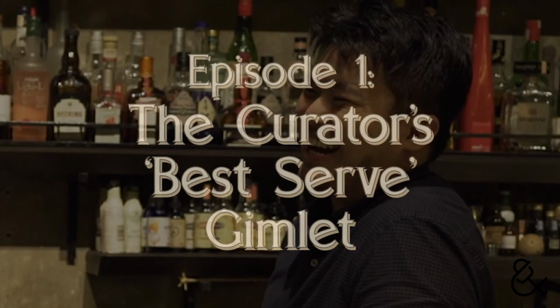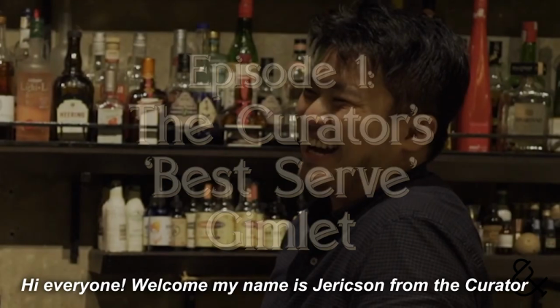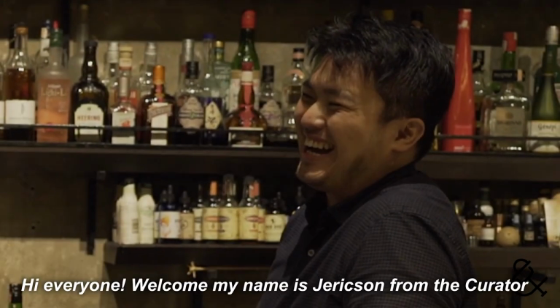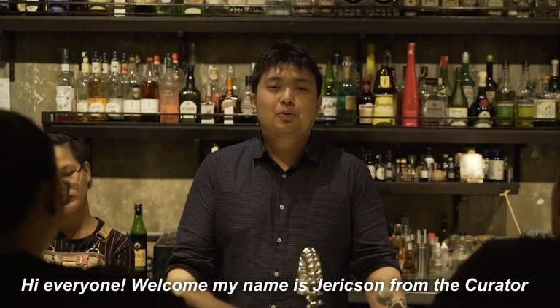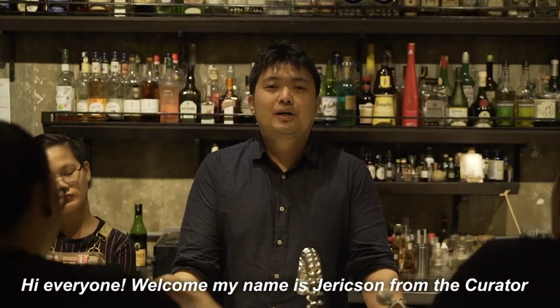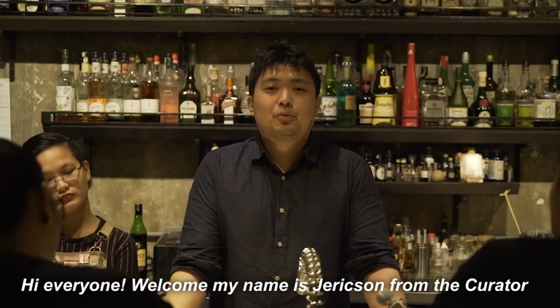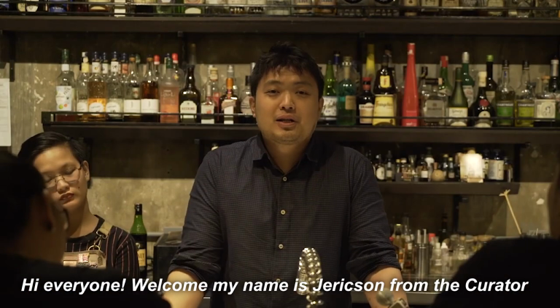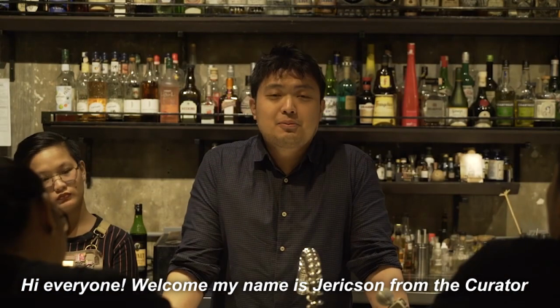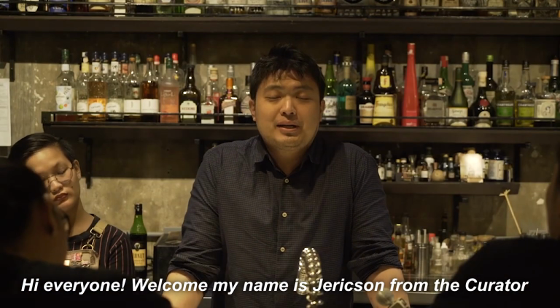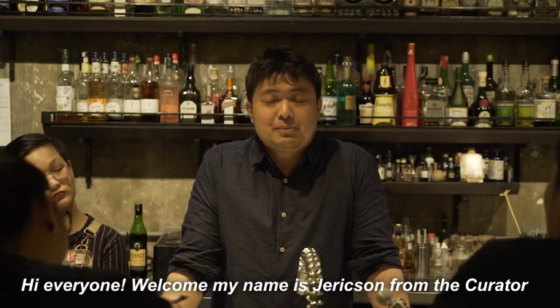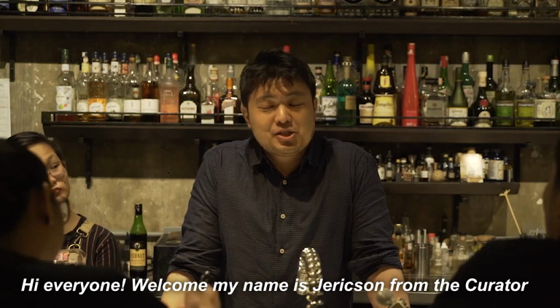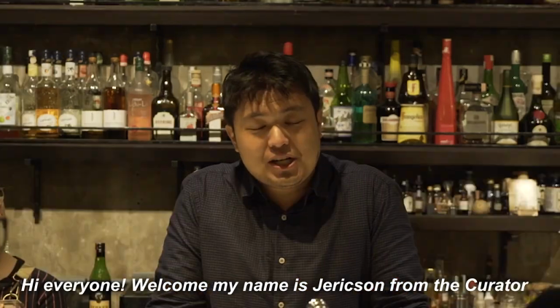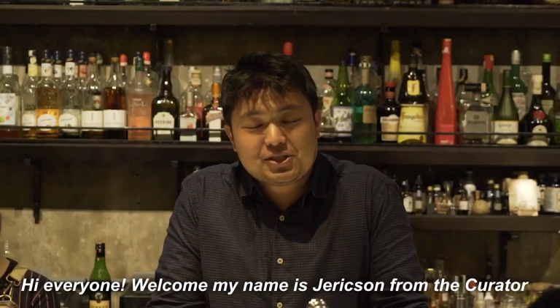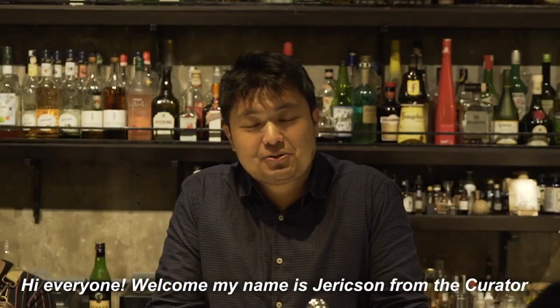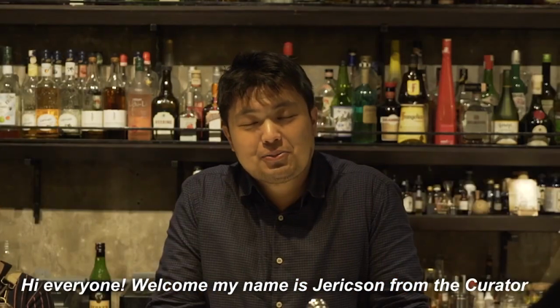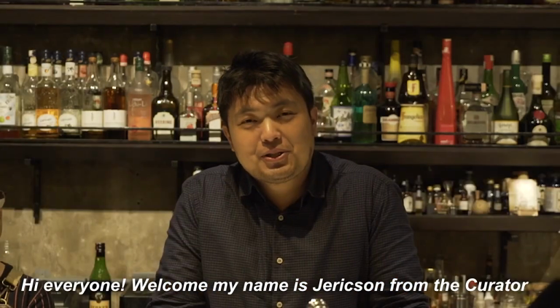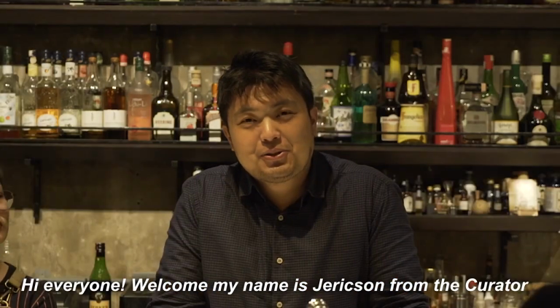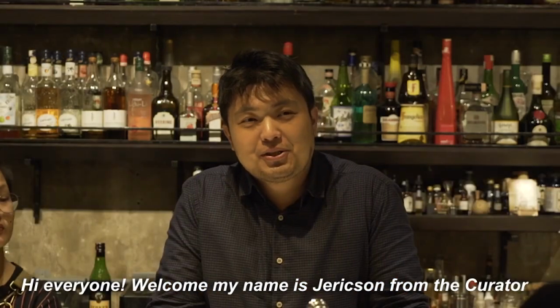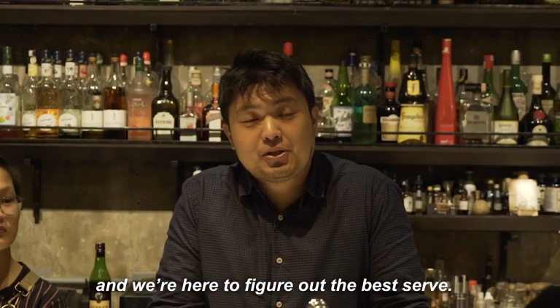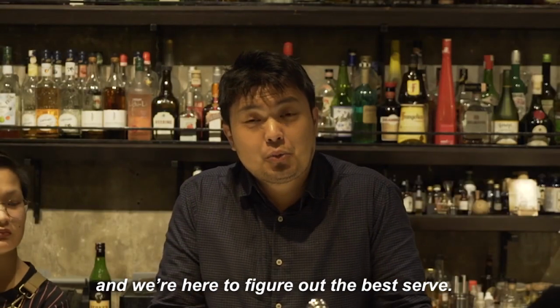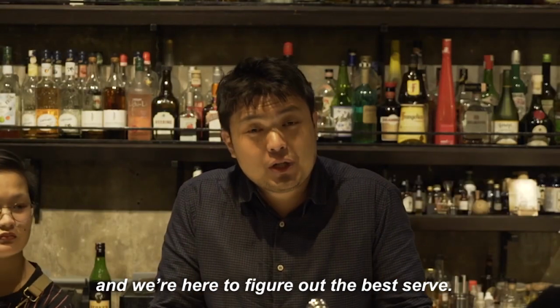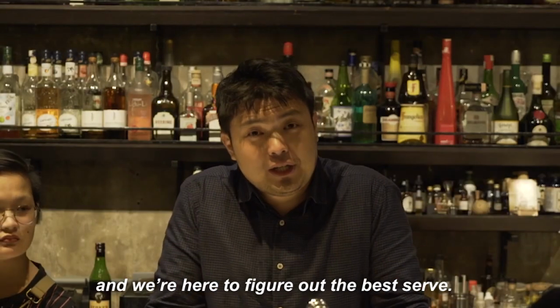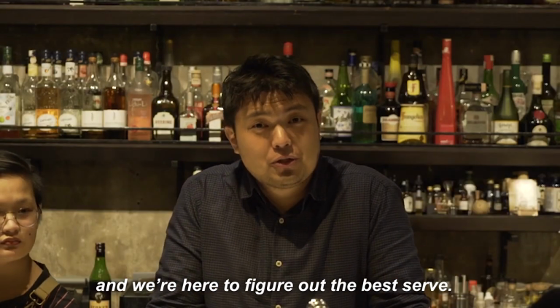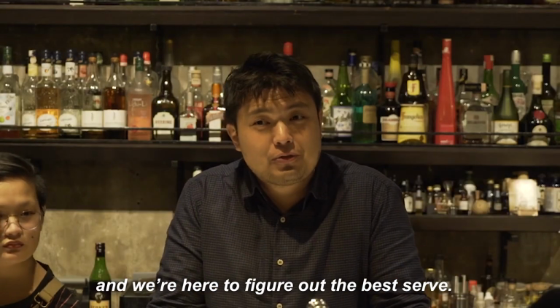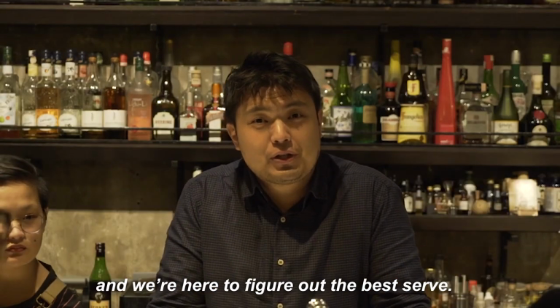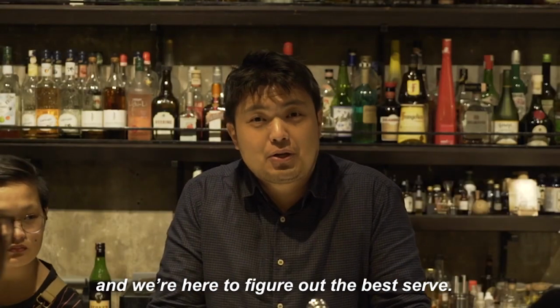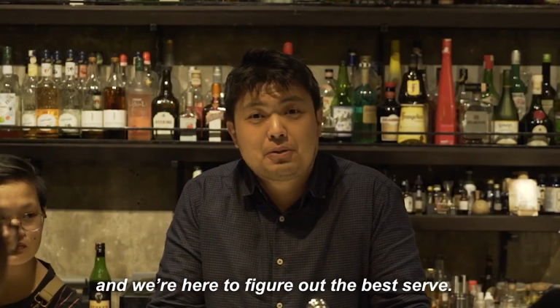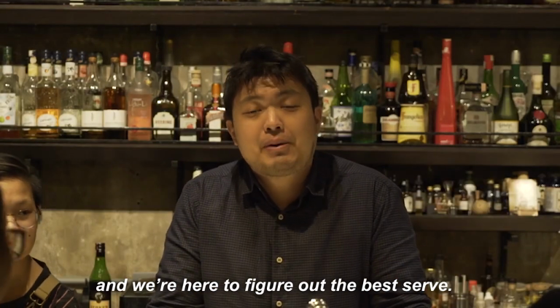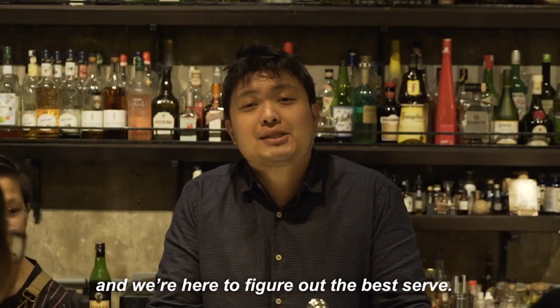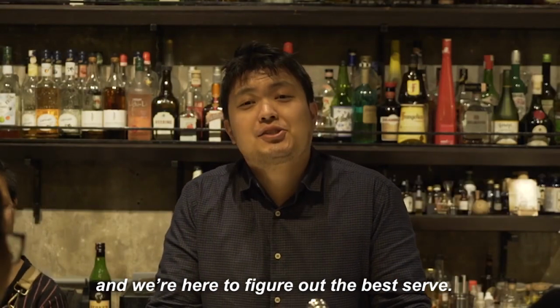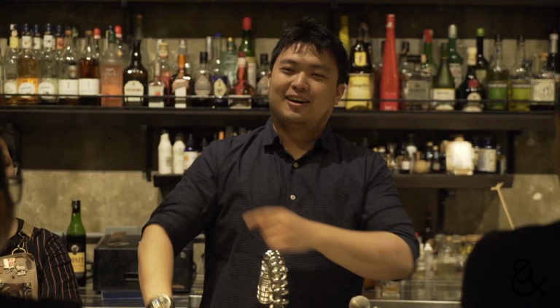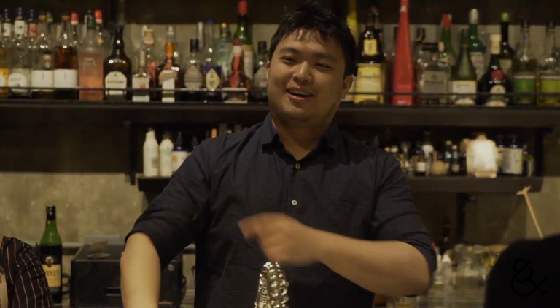Hi everyone, welcome. My name is Jerickson from The Curator, and we're here to figure out the best Gimlet.